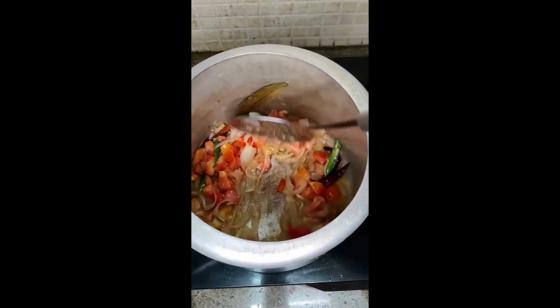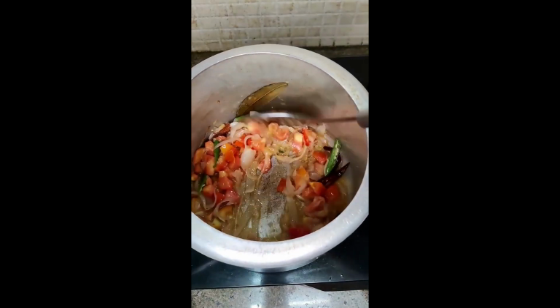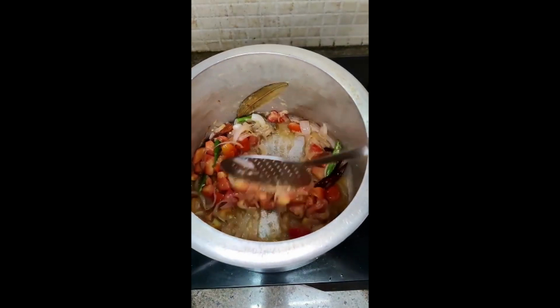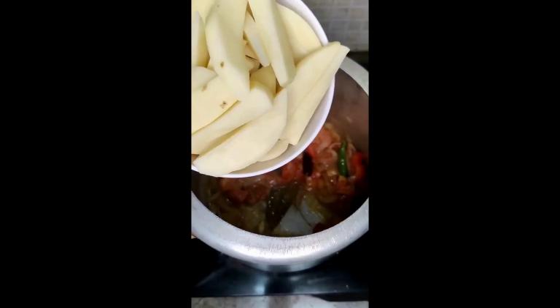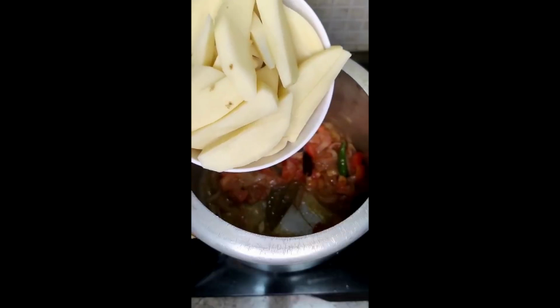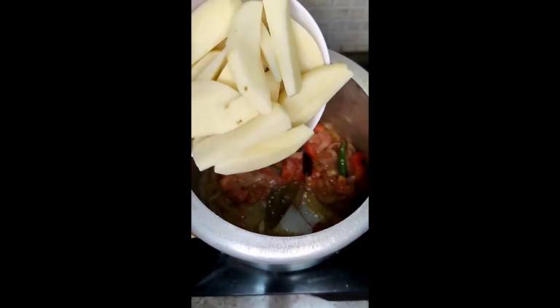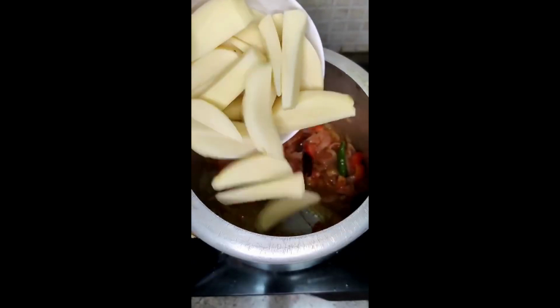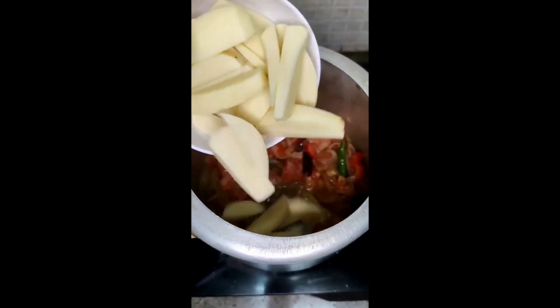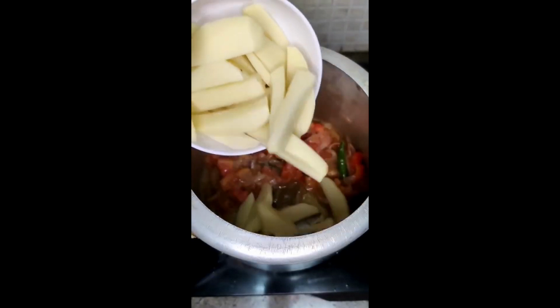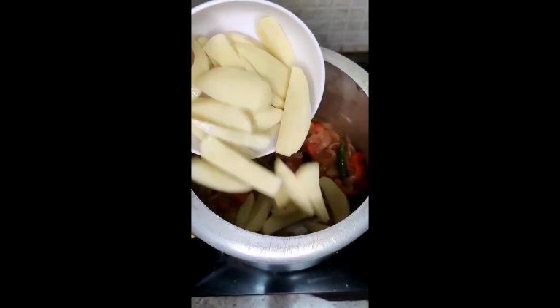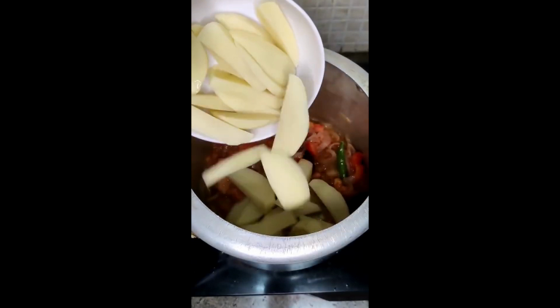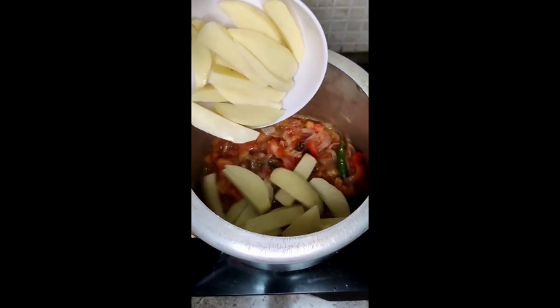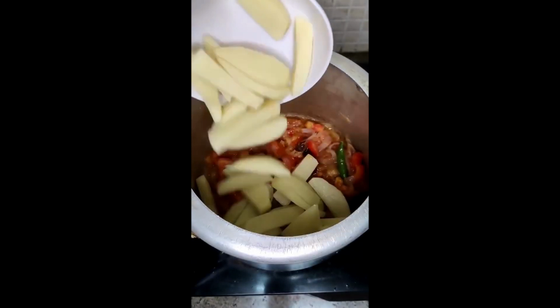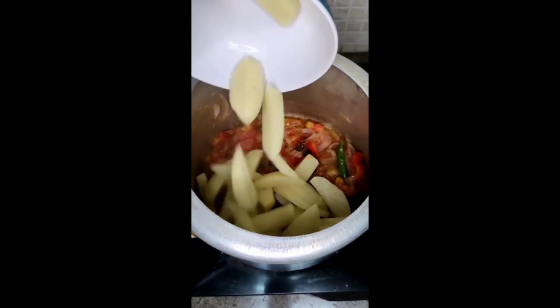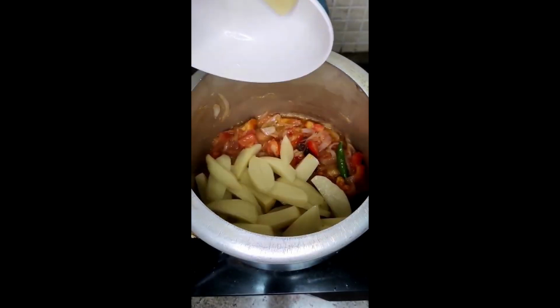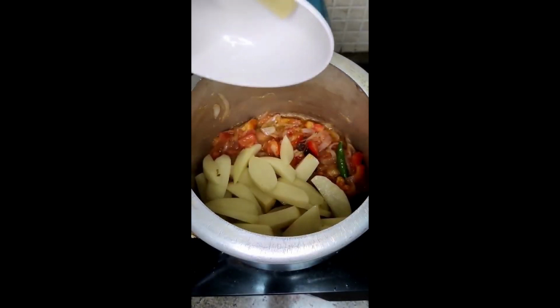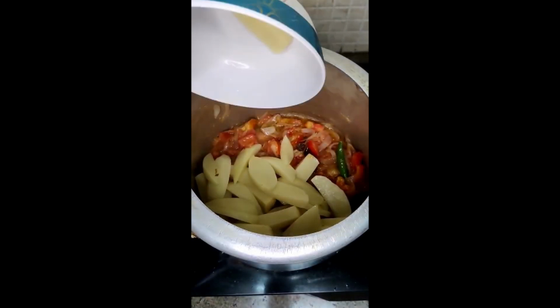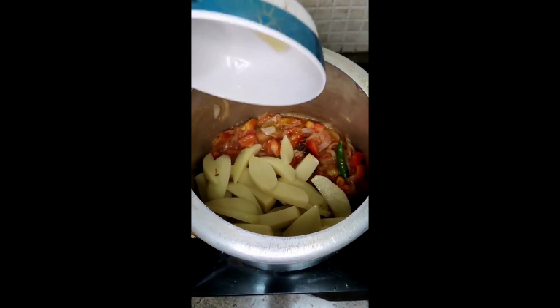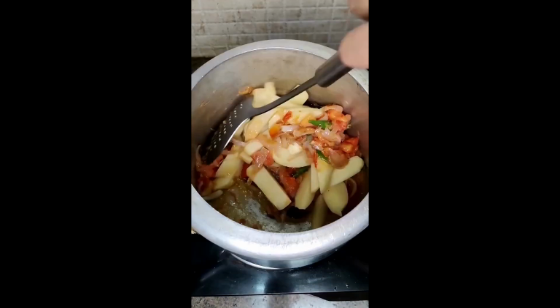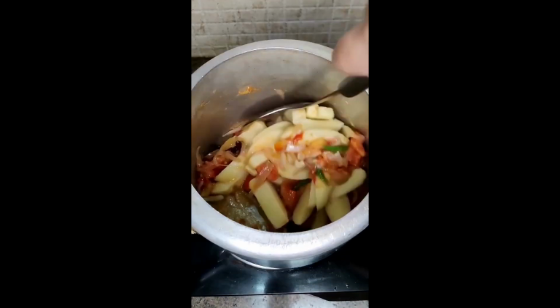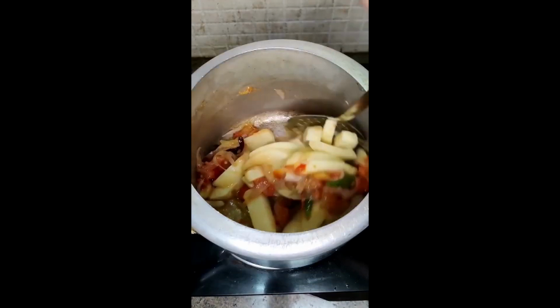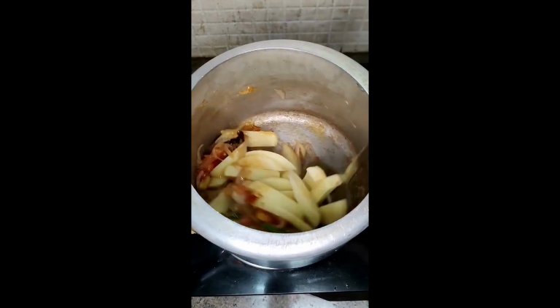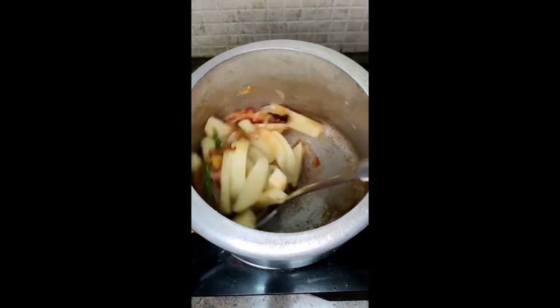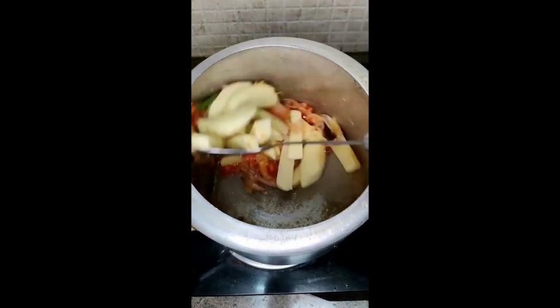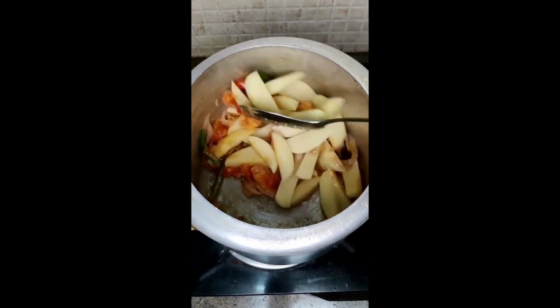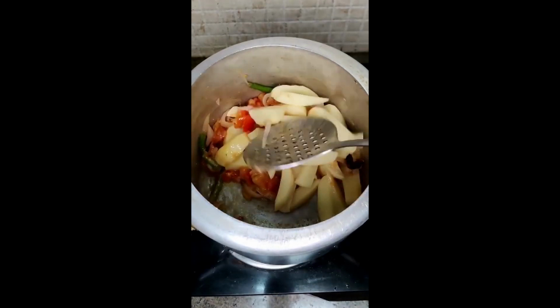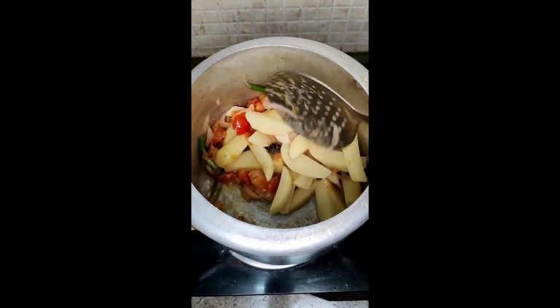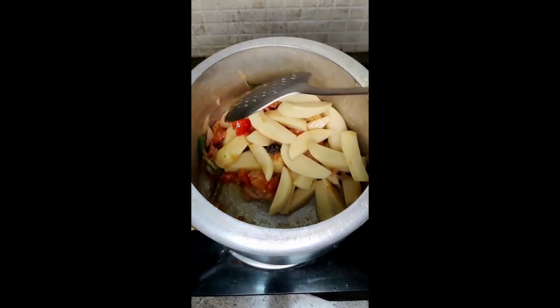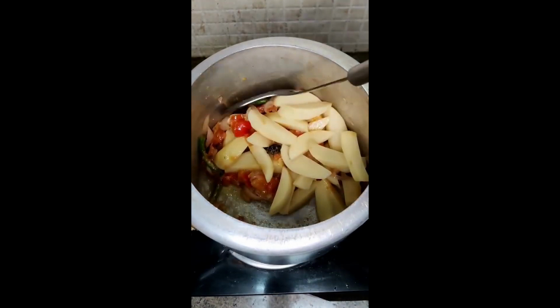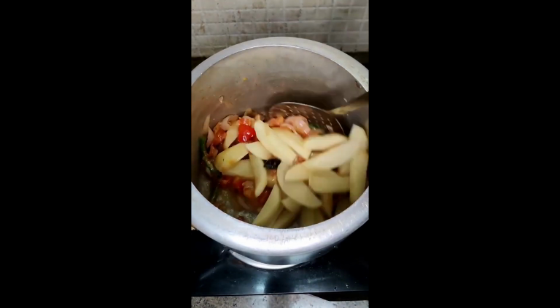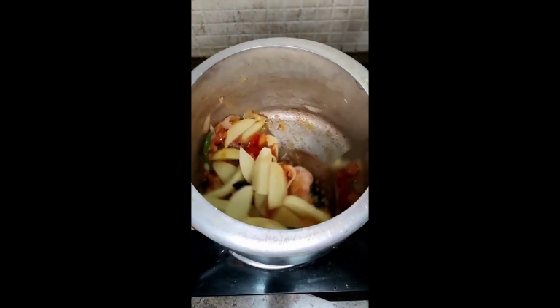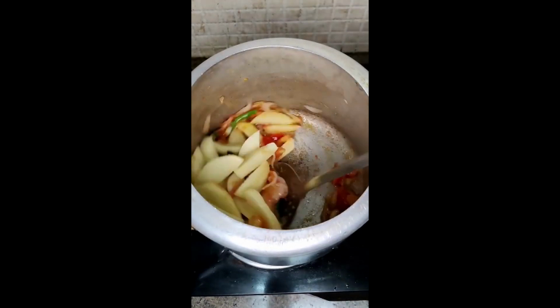Just a little masala, peas, tomato, curry-mirch, ginger-garlic paste, aloo-mattar.